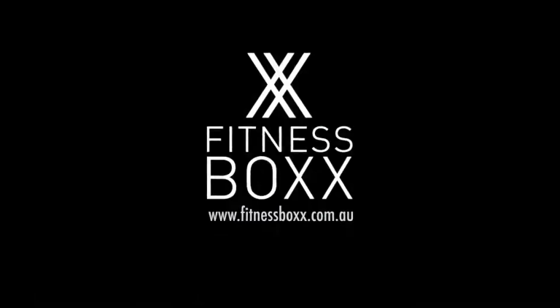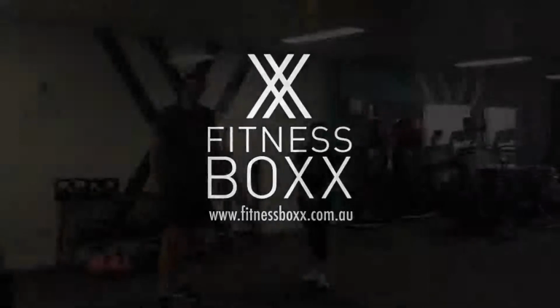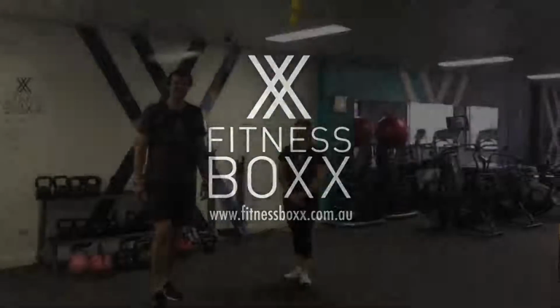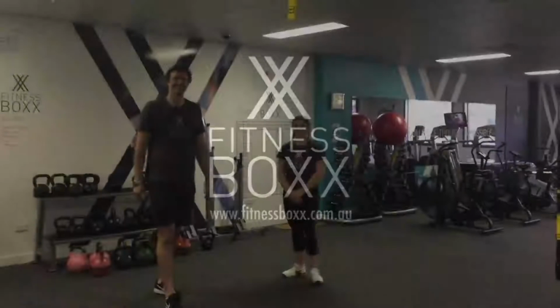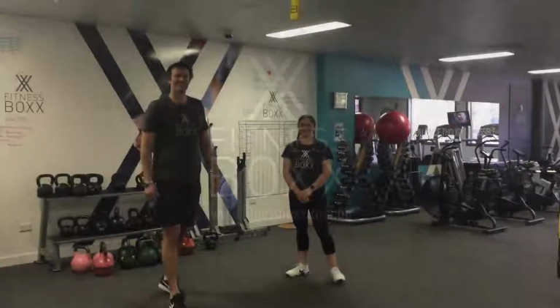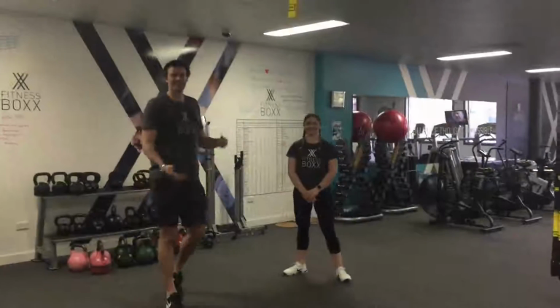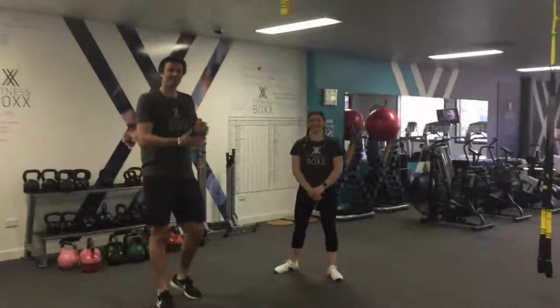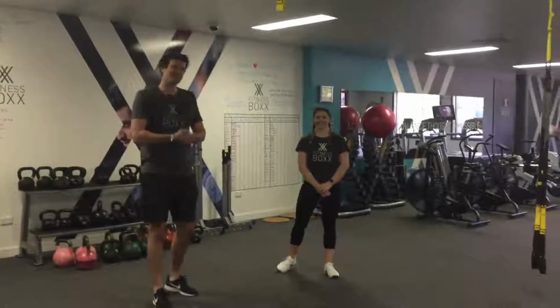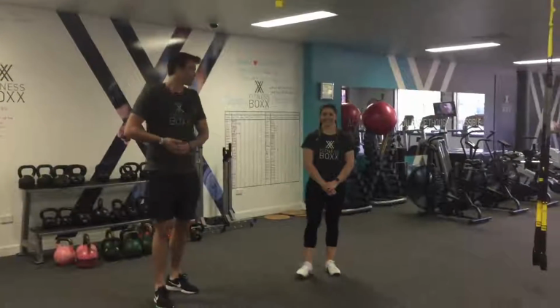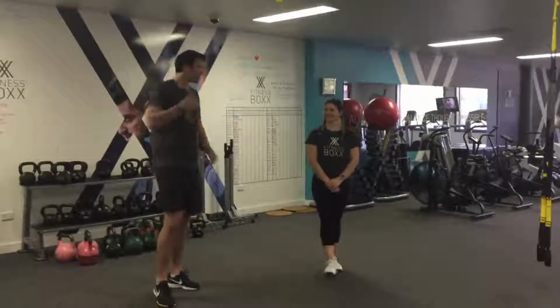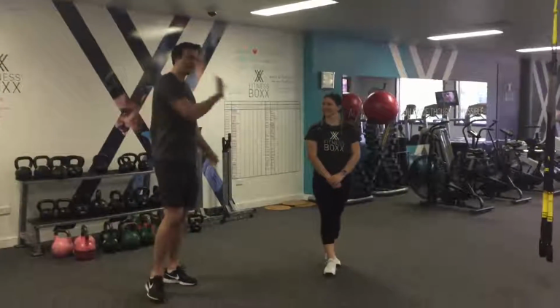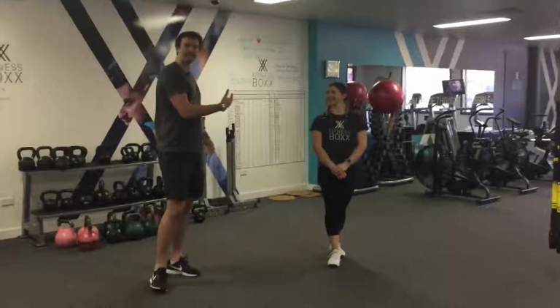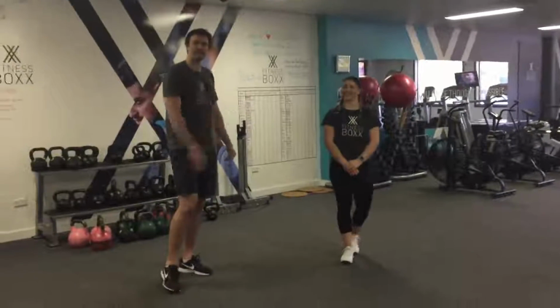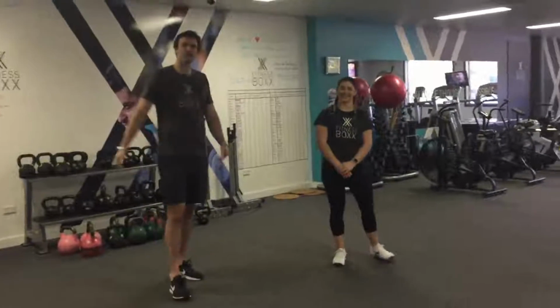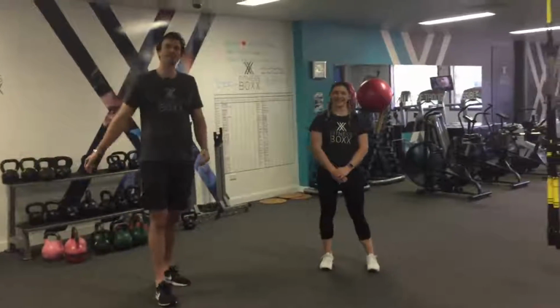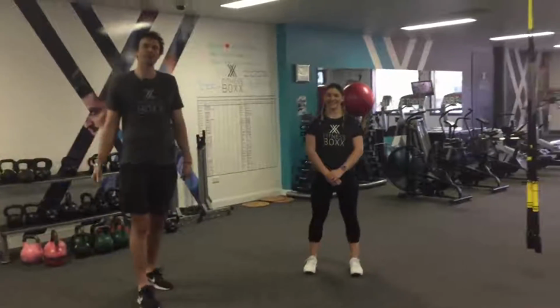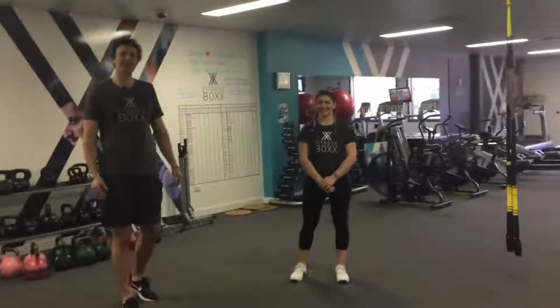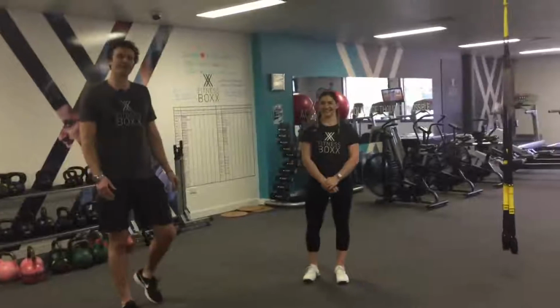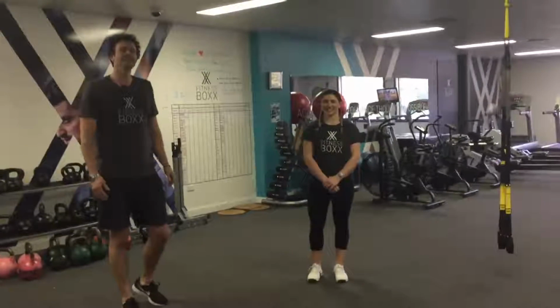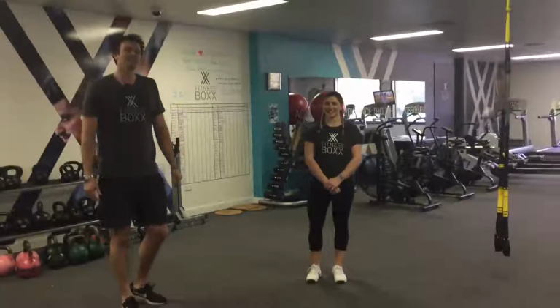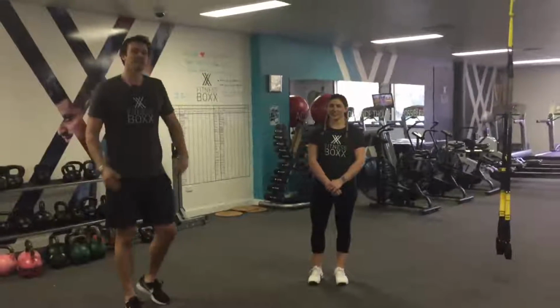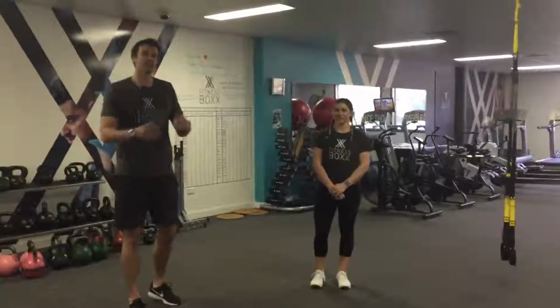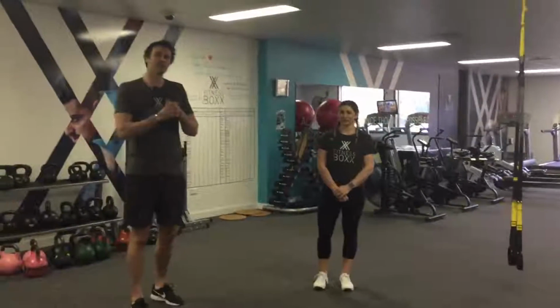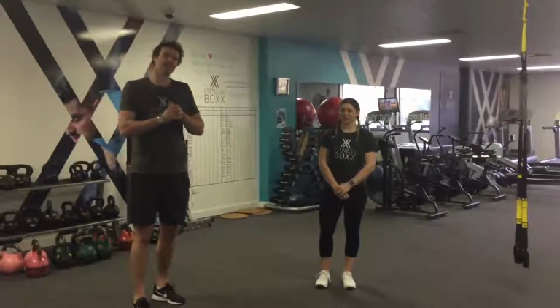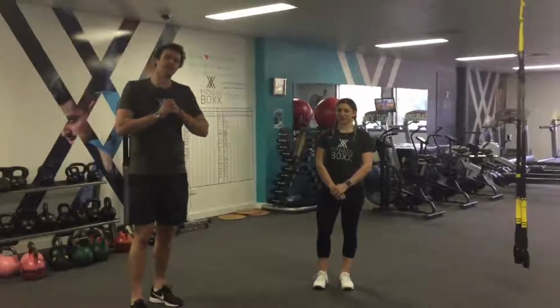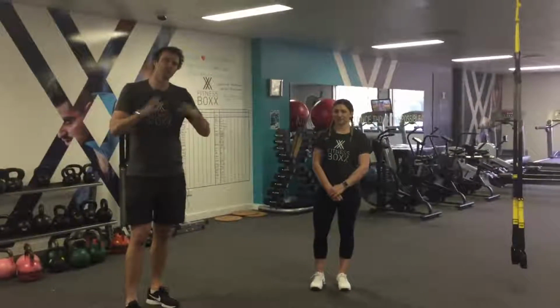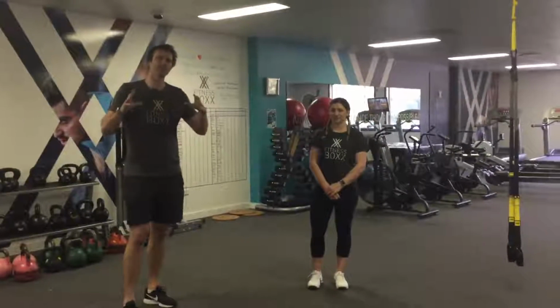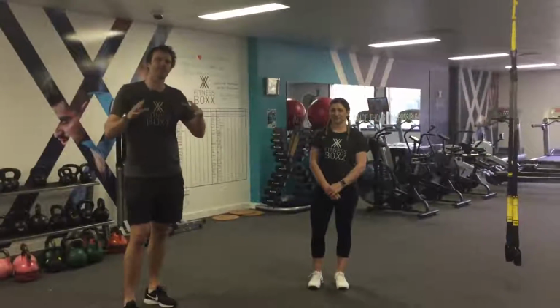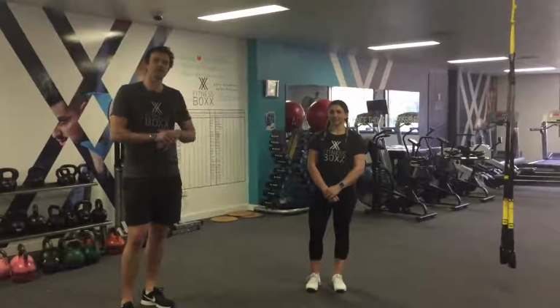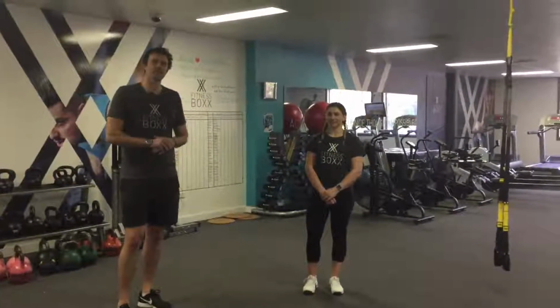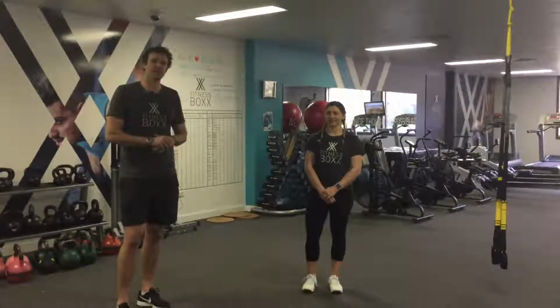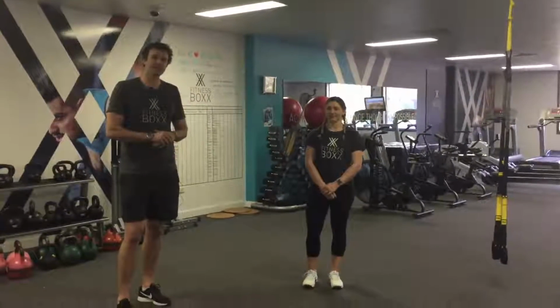Hi guys, Scott here from Fitness Box with Ali for your weekly workout. This week's workout is all going to be done on the TRX.